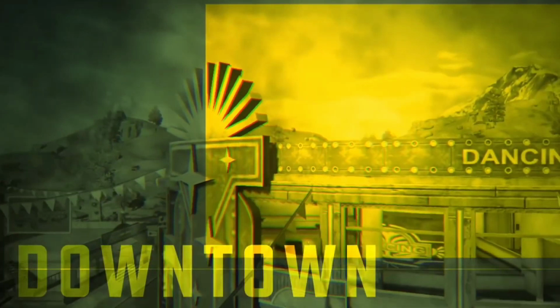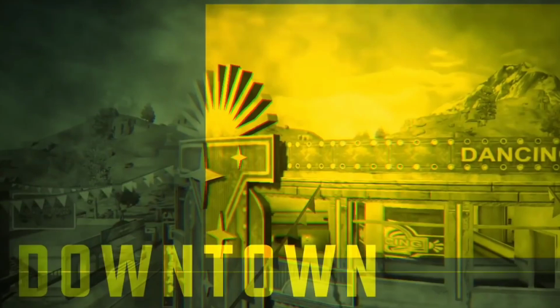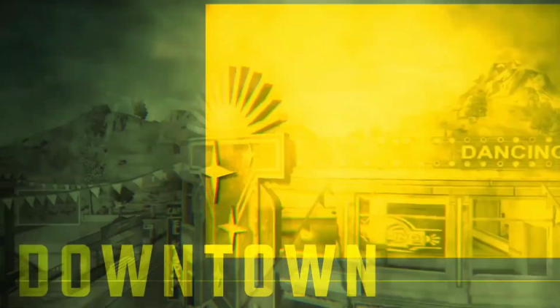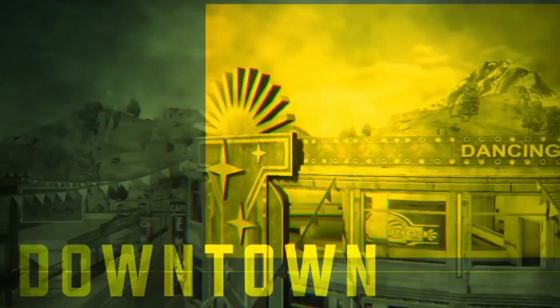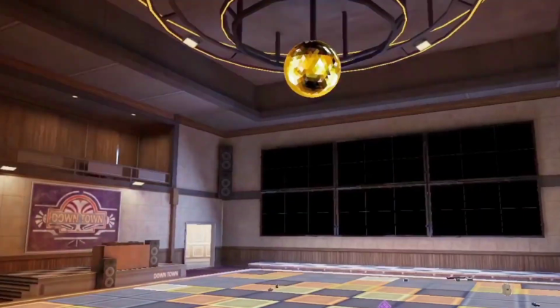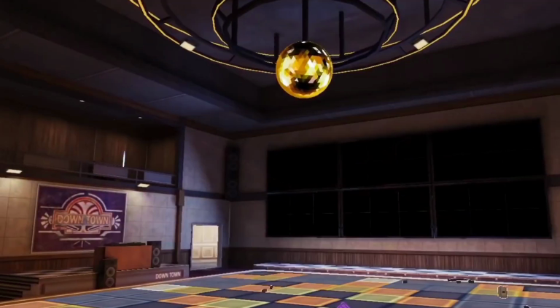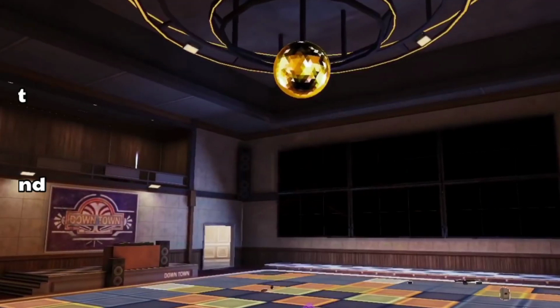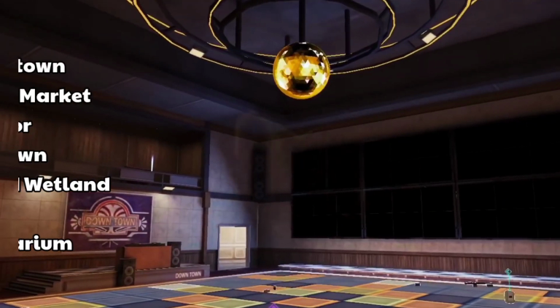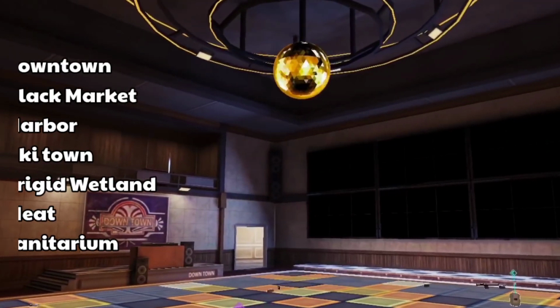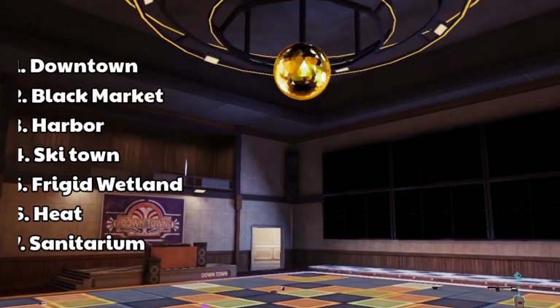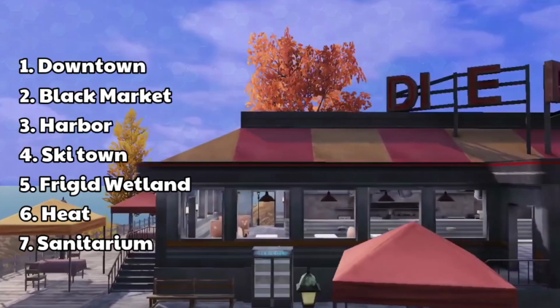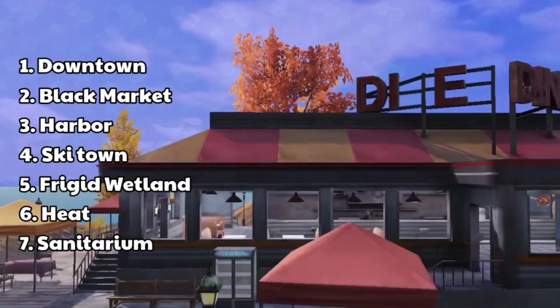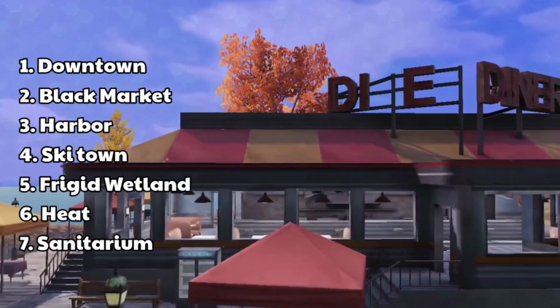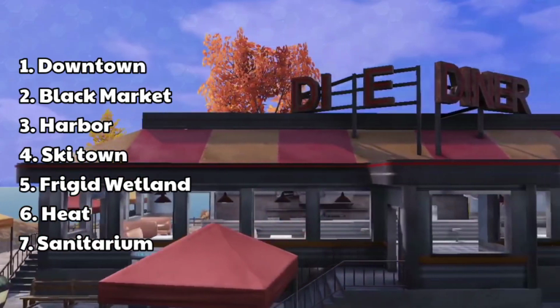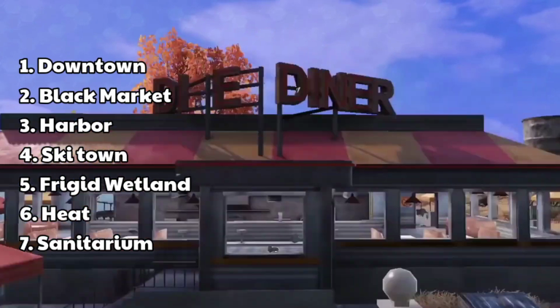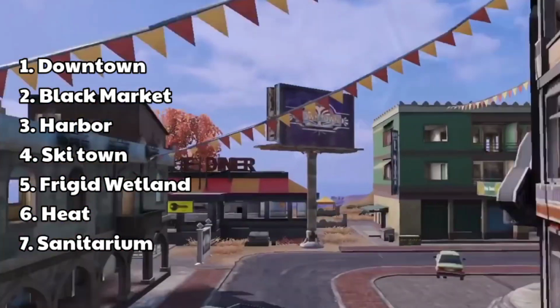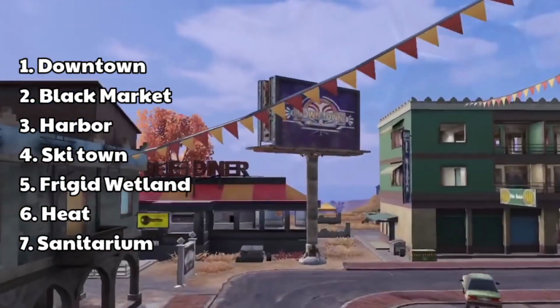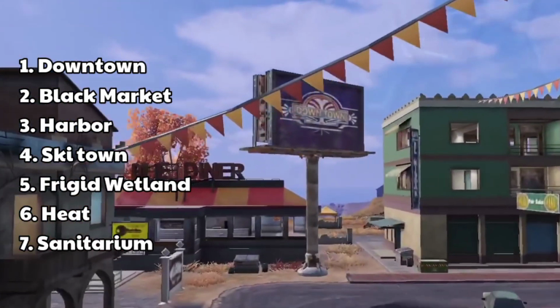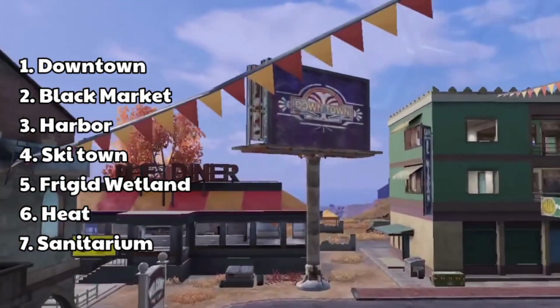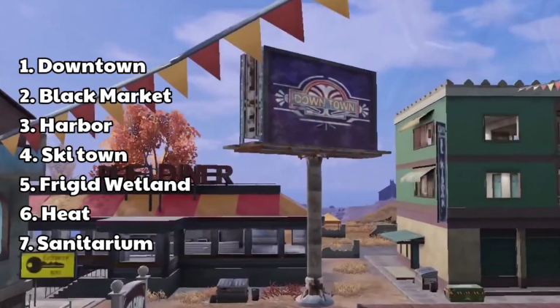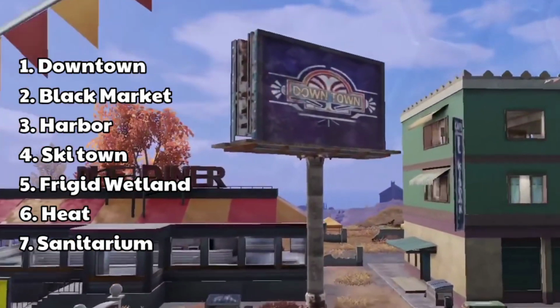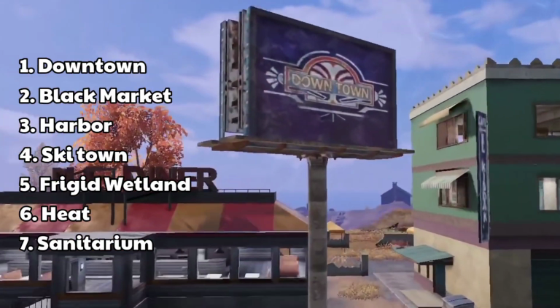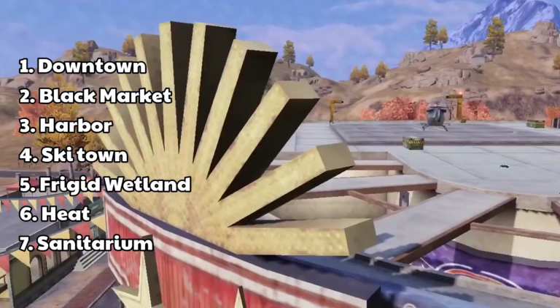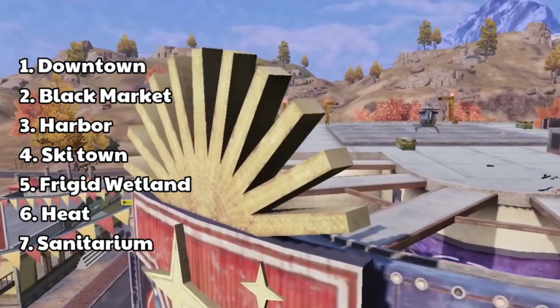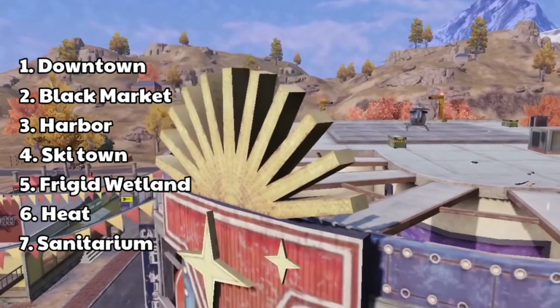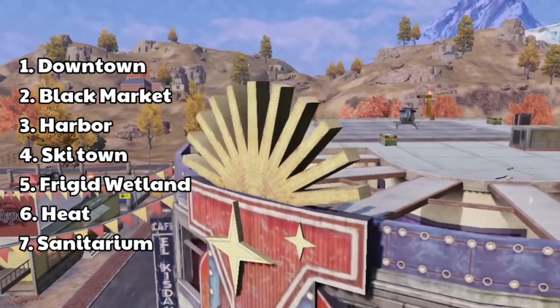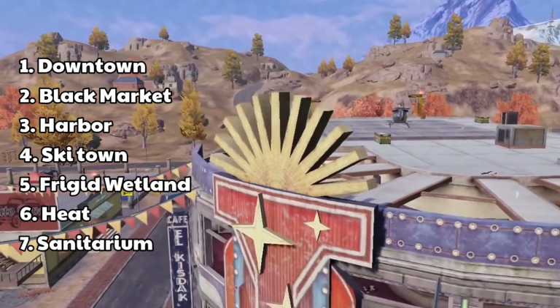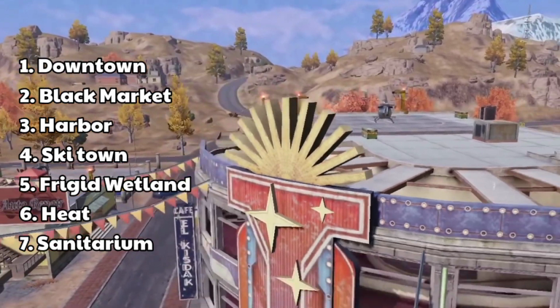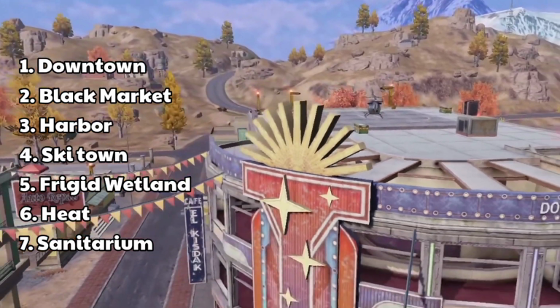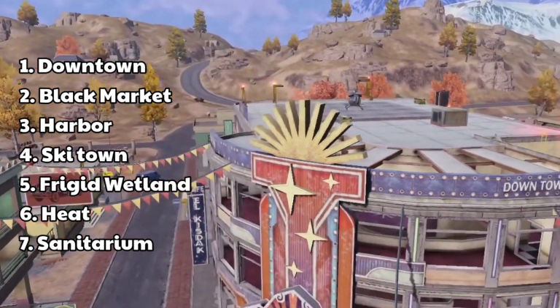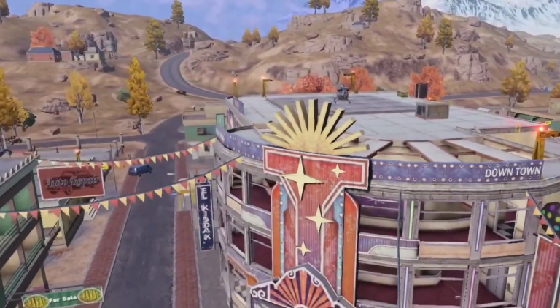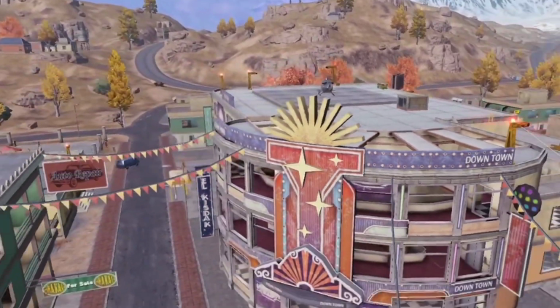The new 7 areas are called: Downtown, Black Market, Harbor, Ski Town, Frigid Wetland, Heat, and Sanitarium.